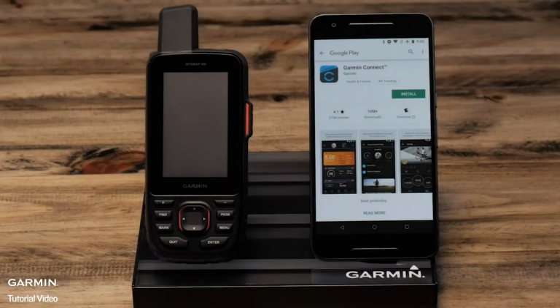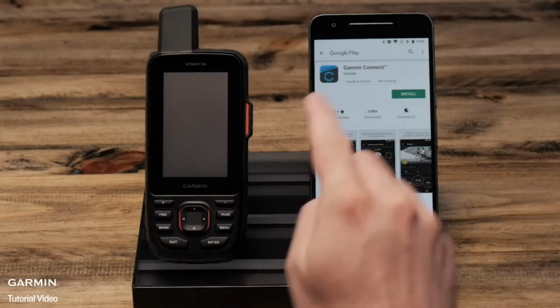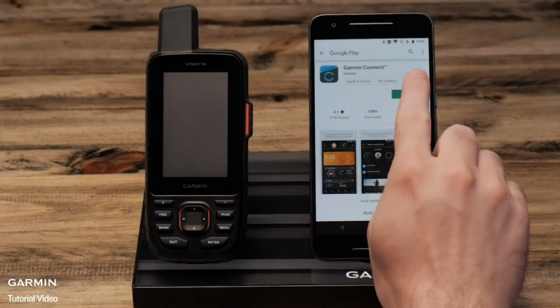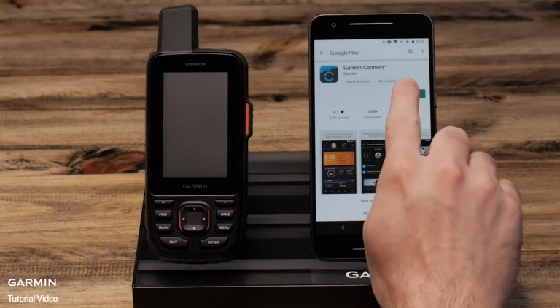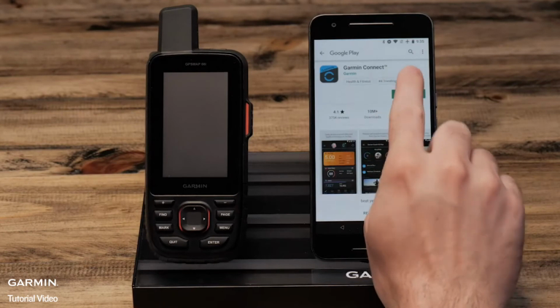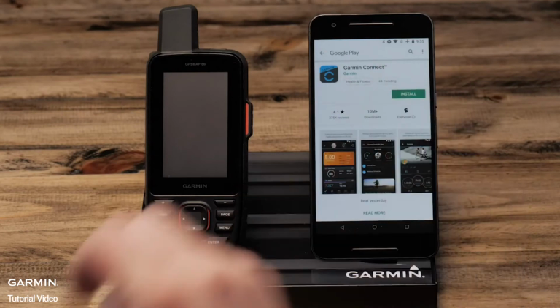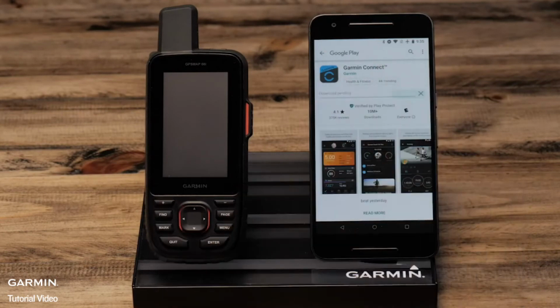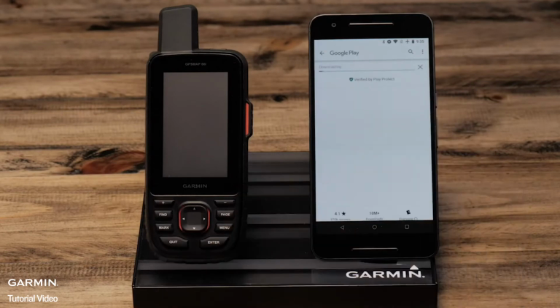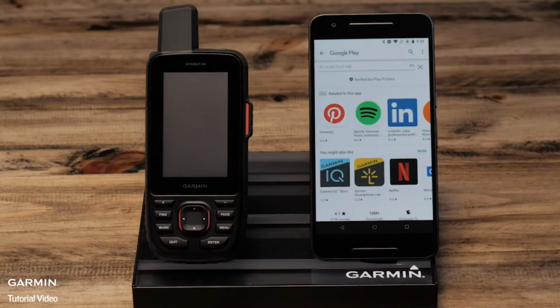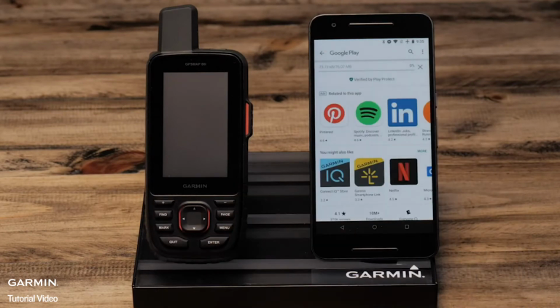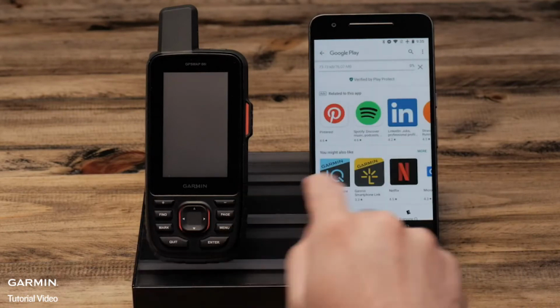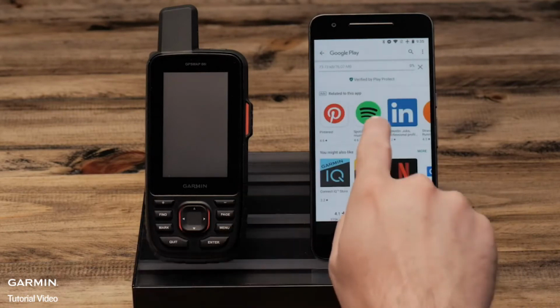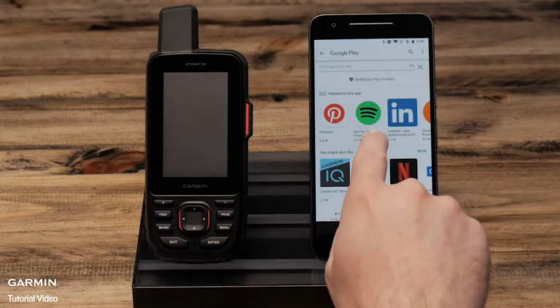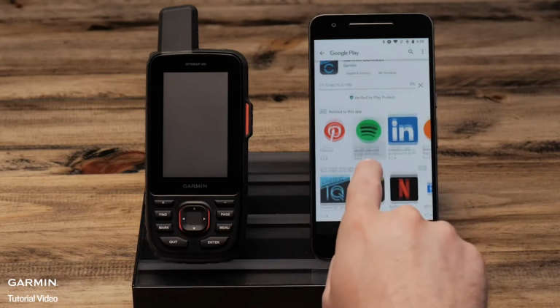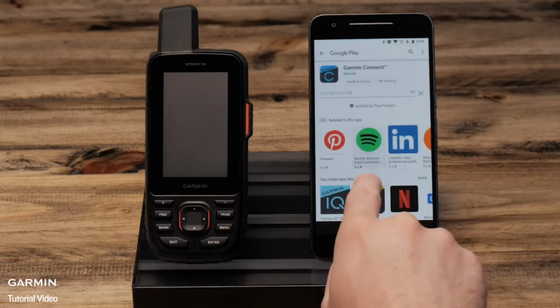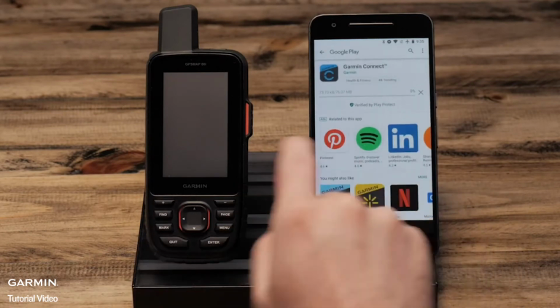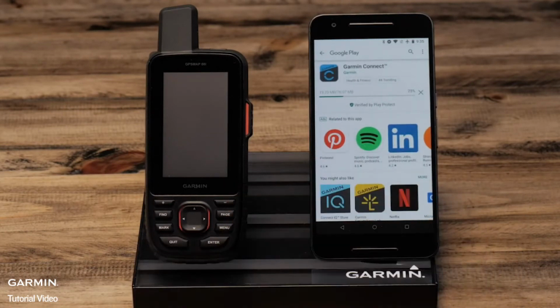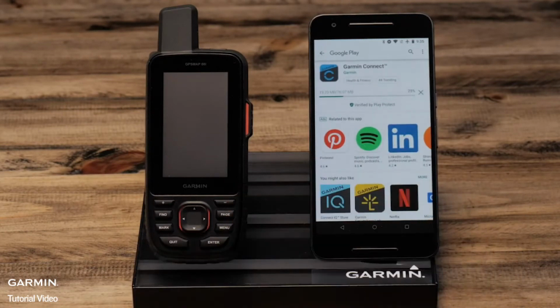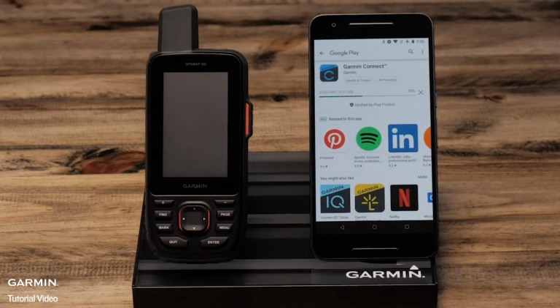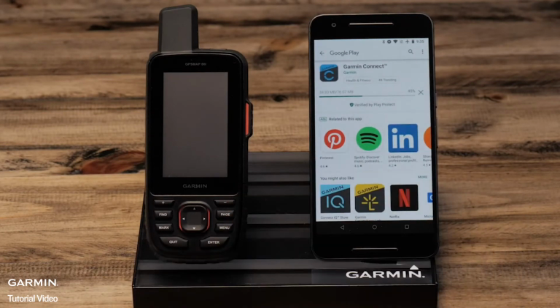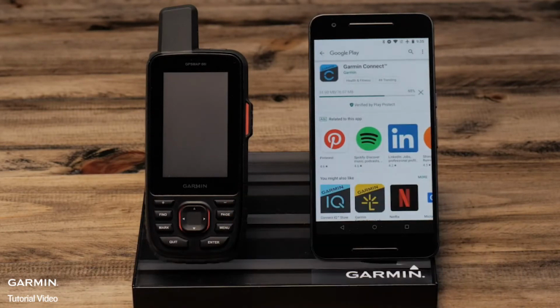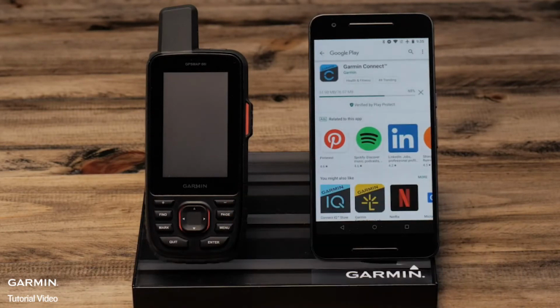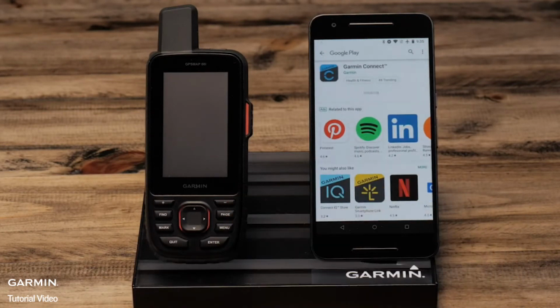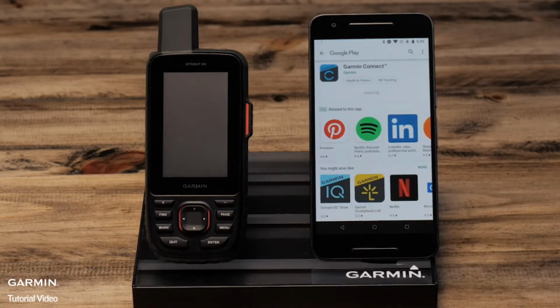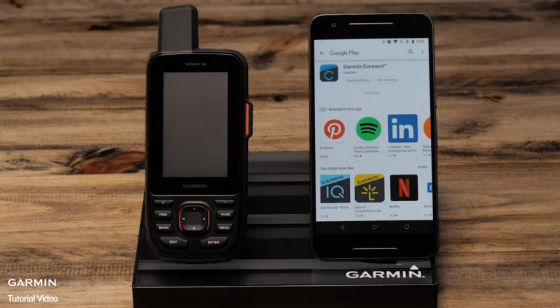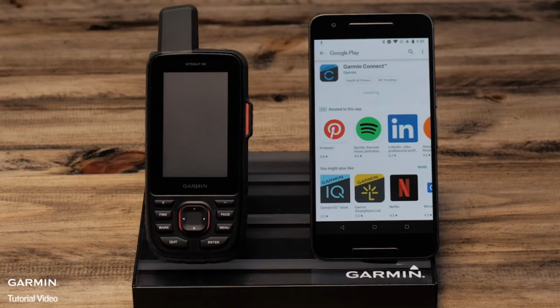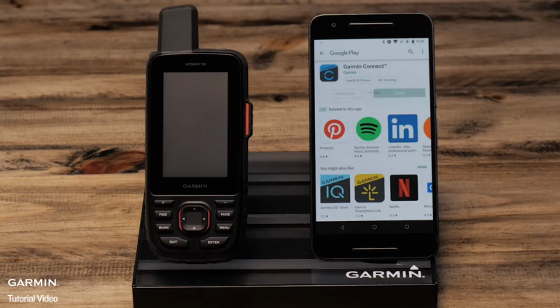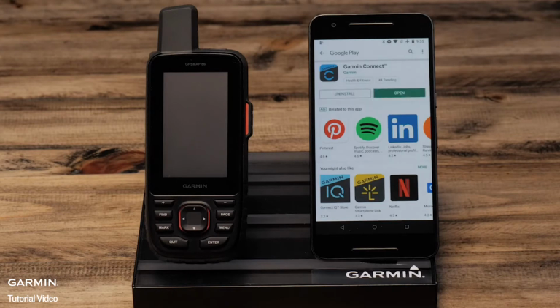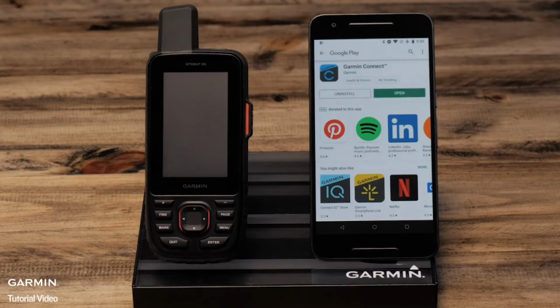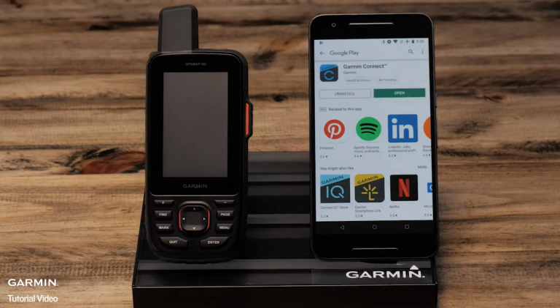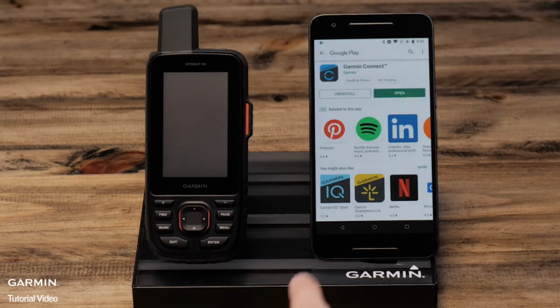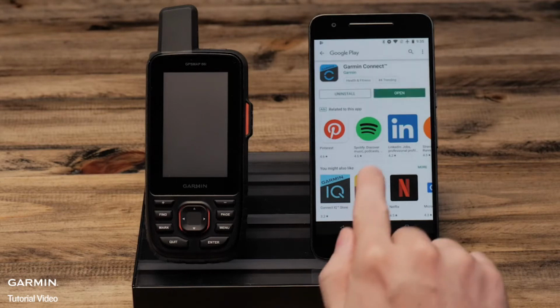Select install. Once it is completed, select open.